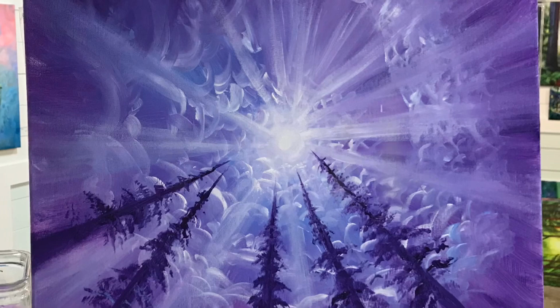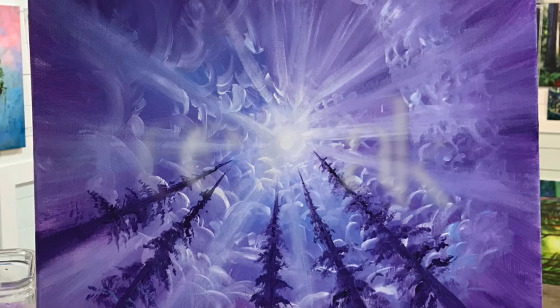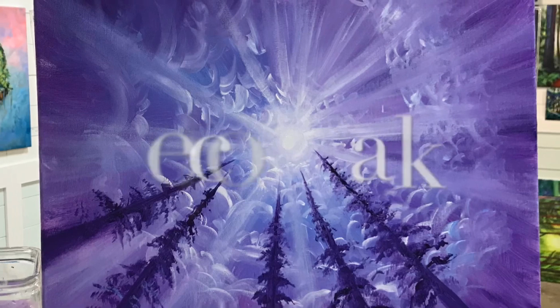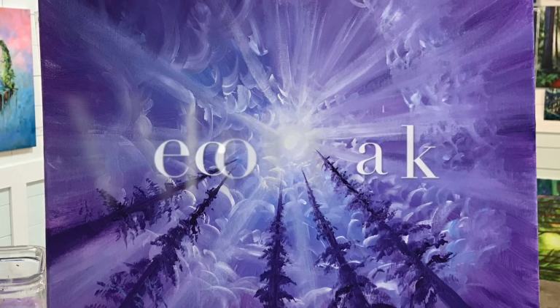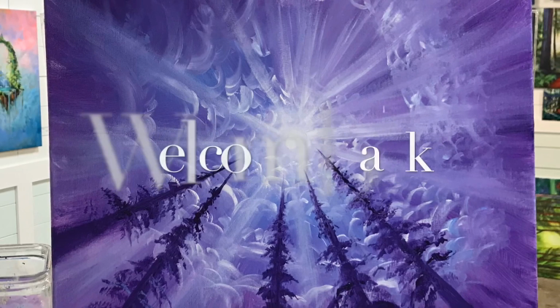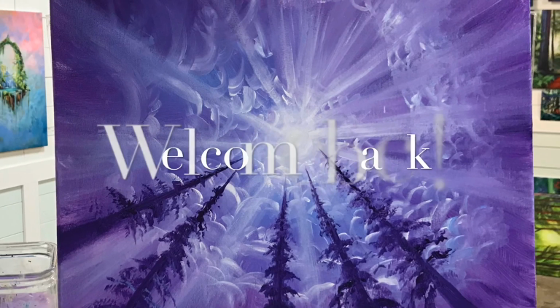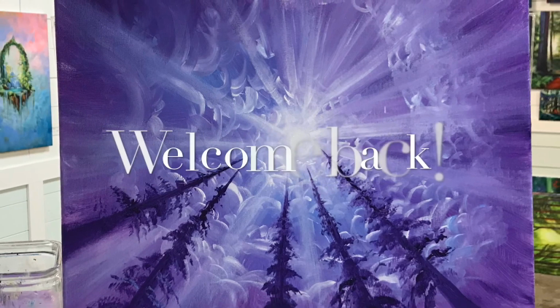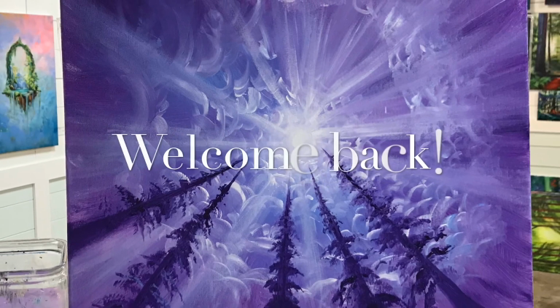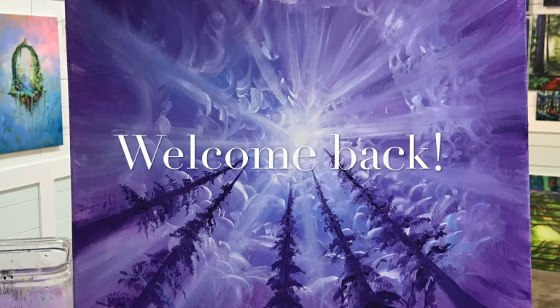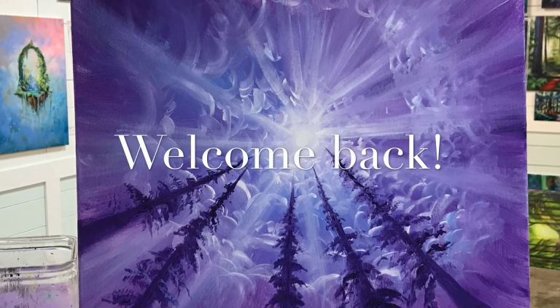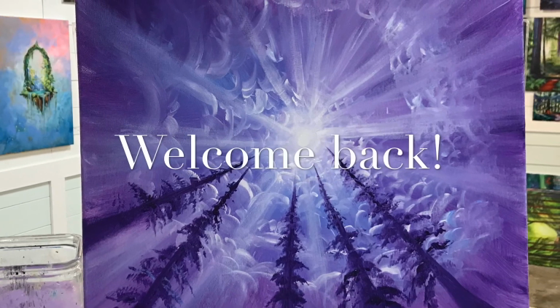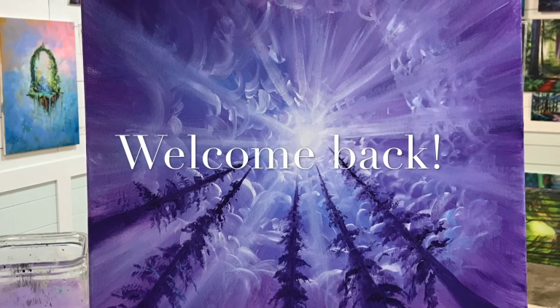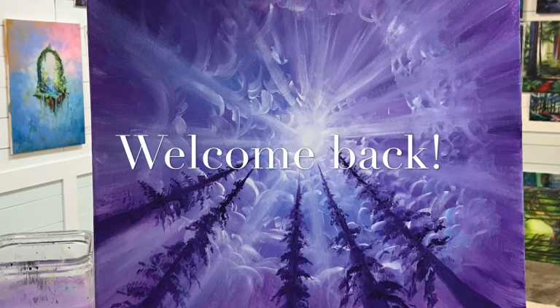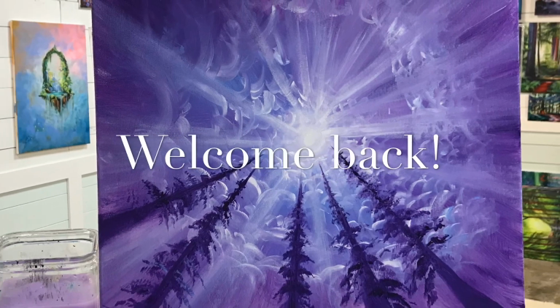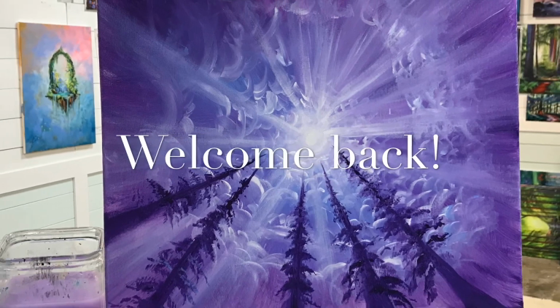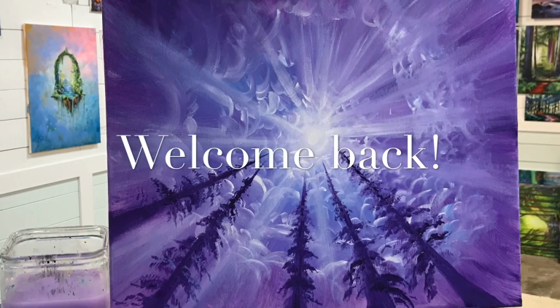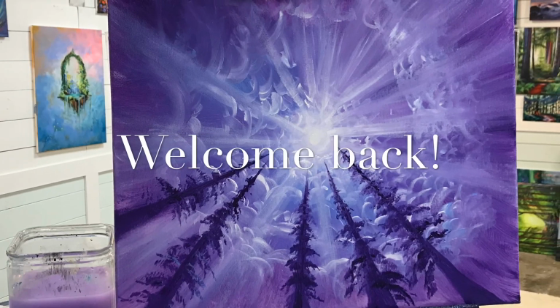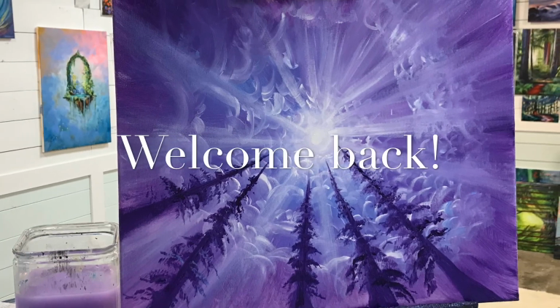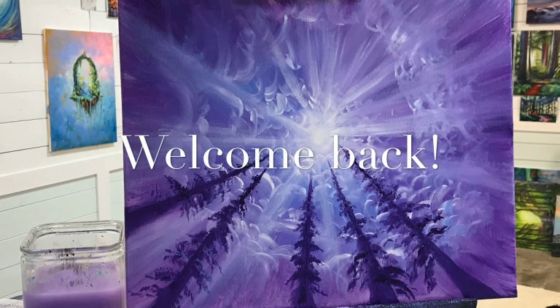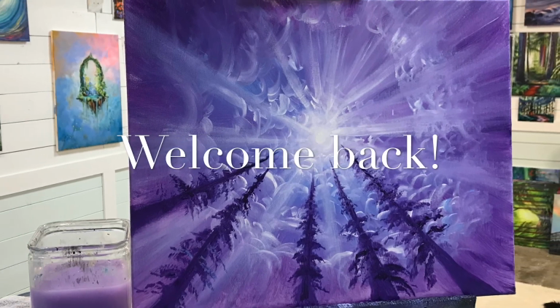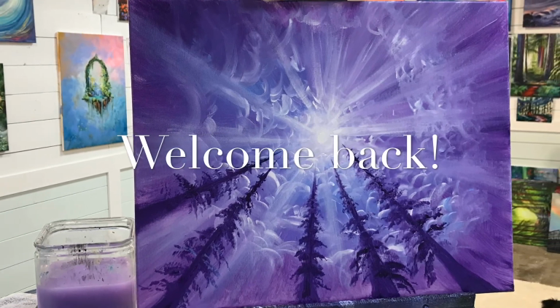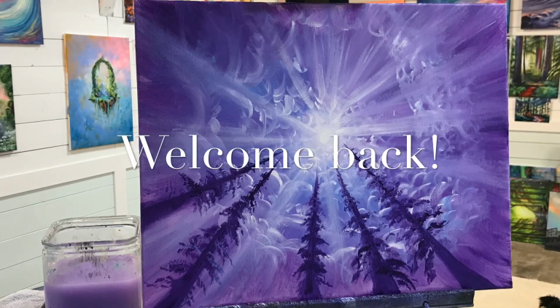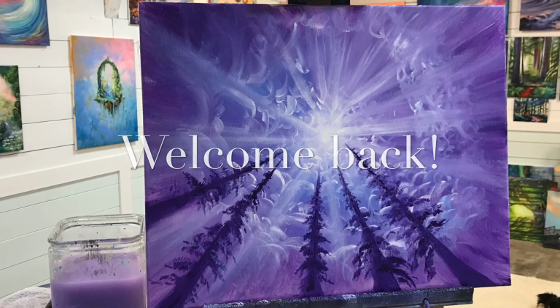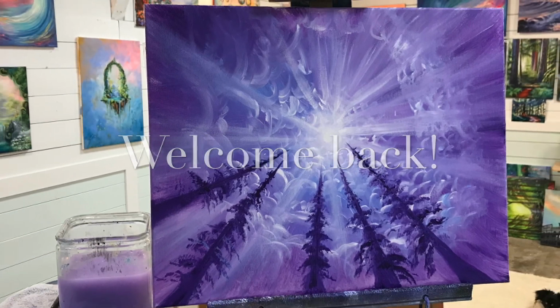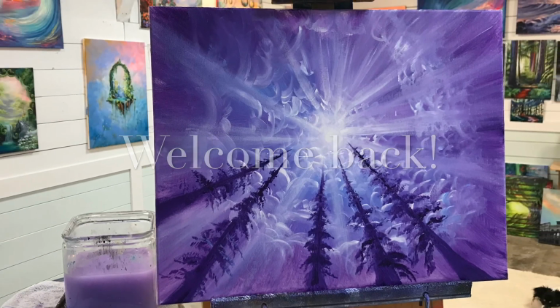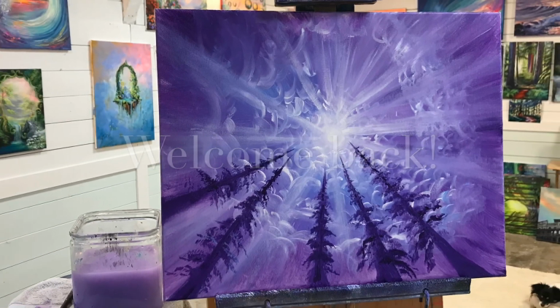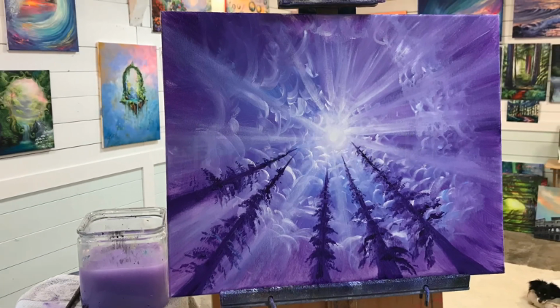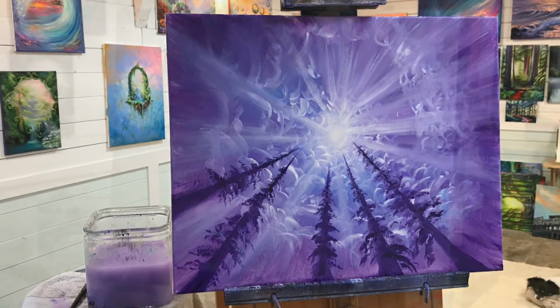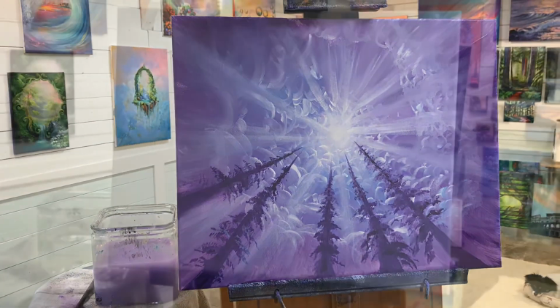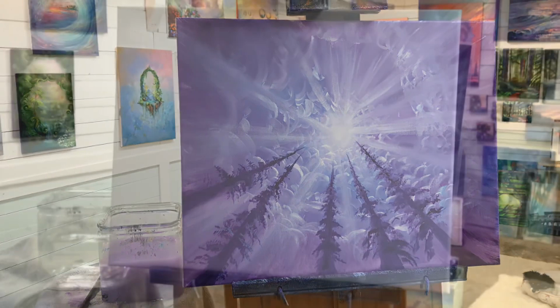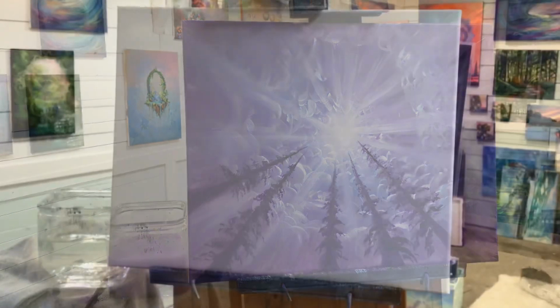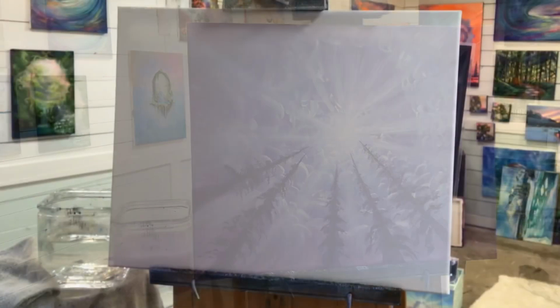Hi everybody and welcome back to my channel. Today I'm going to be showing you step-by-step how I created this purple landscape.